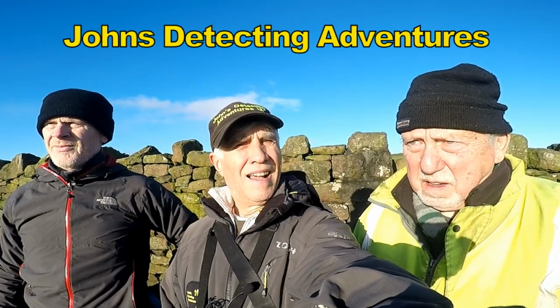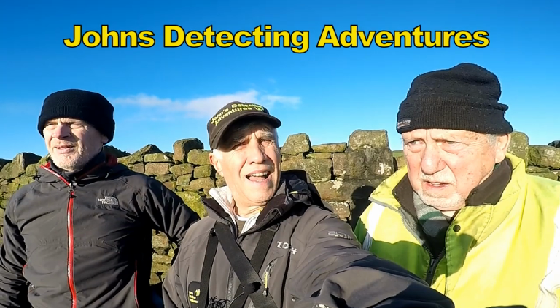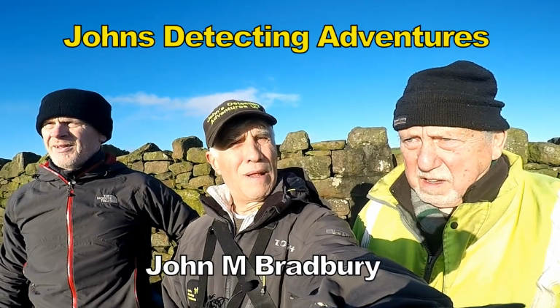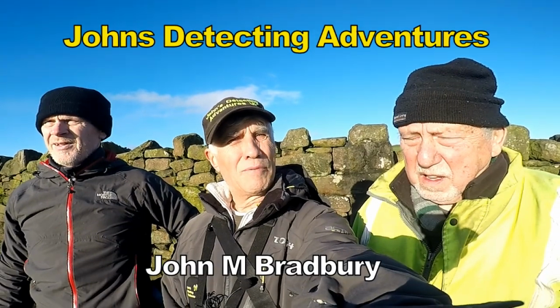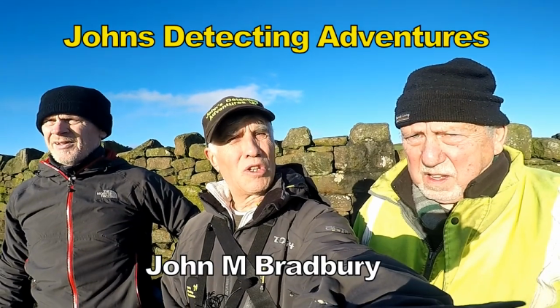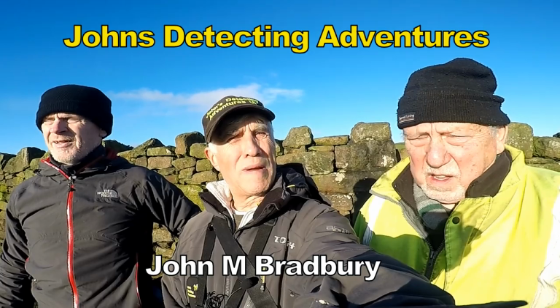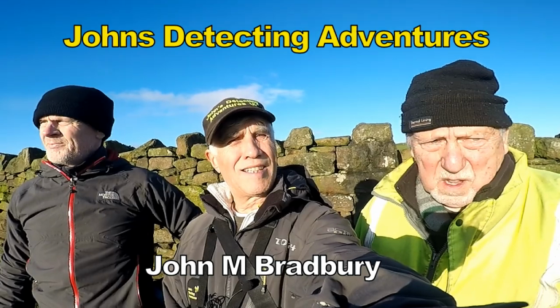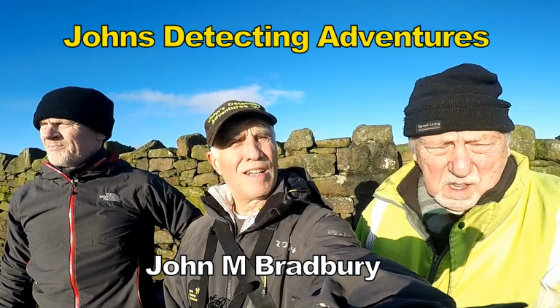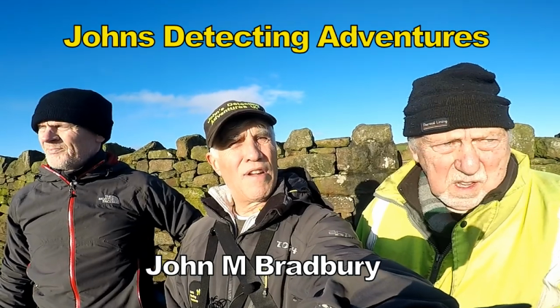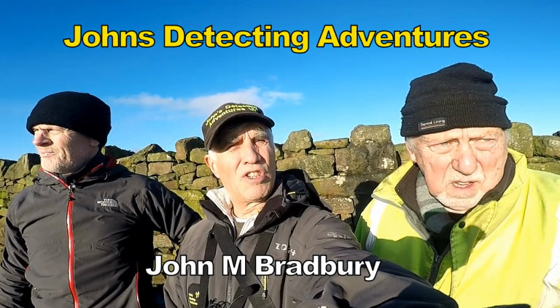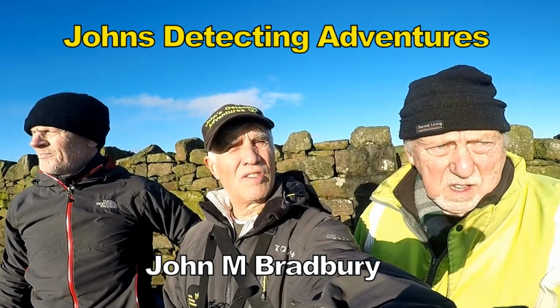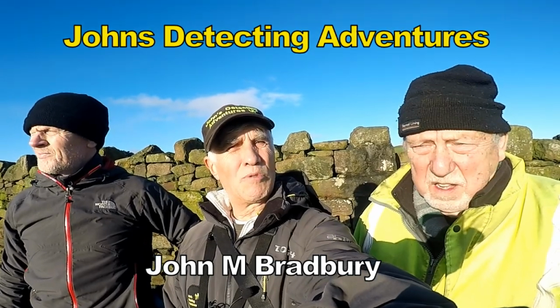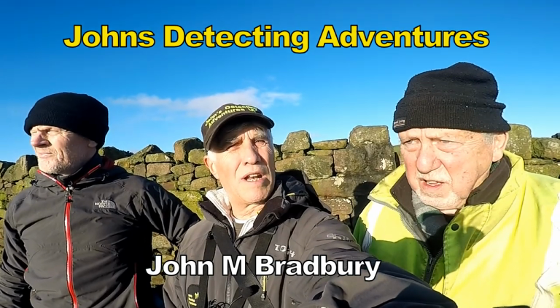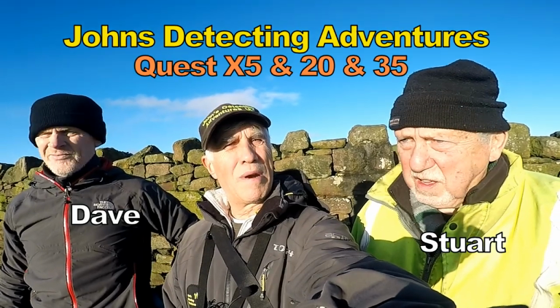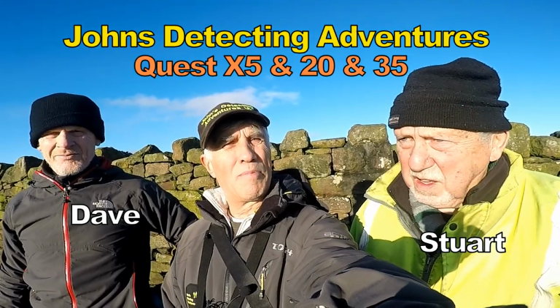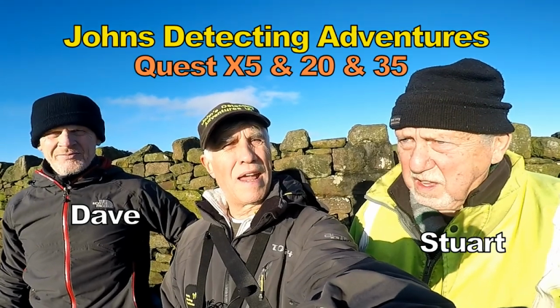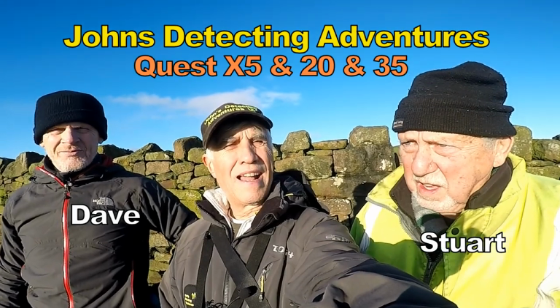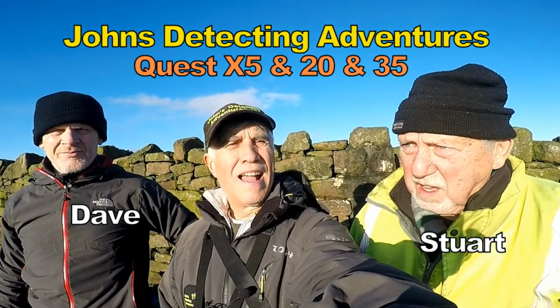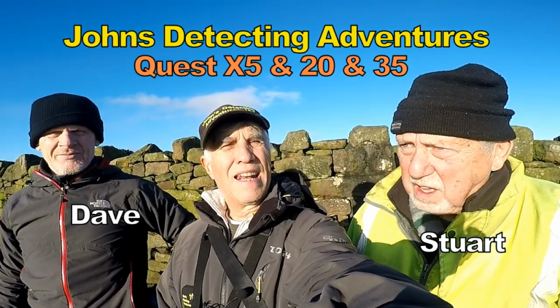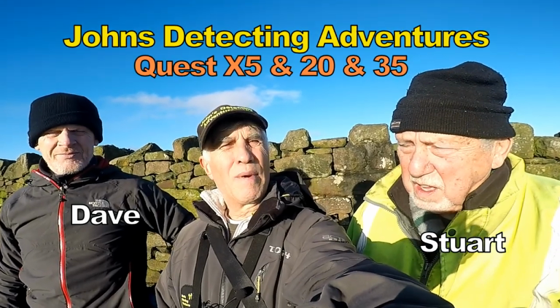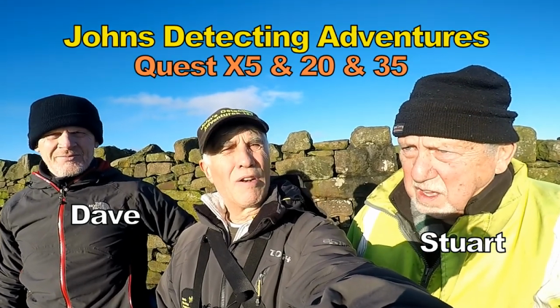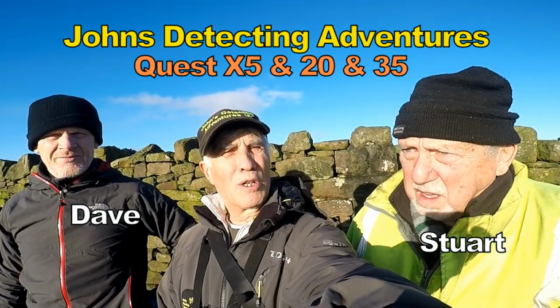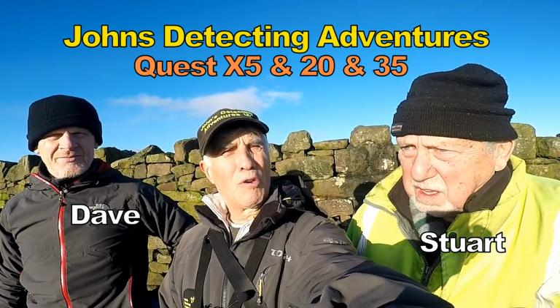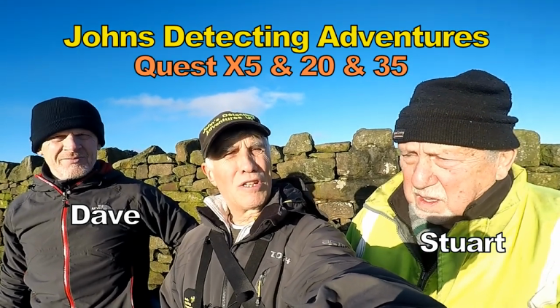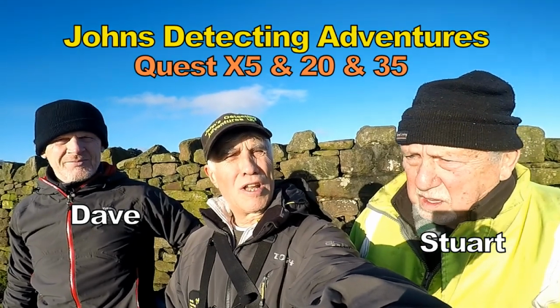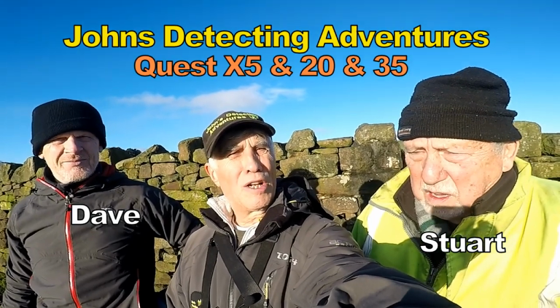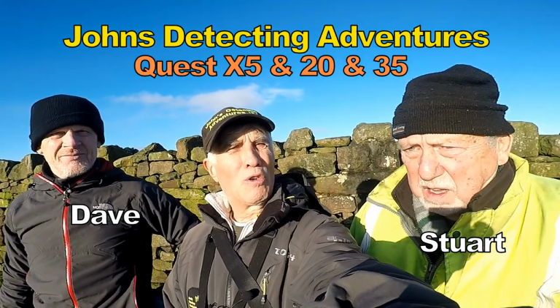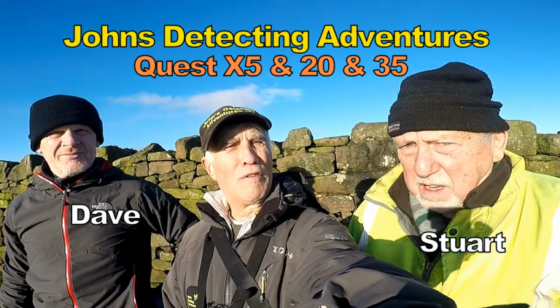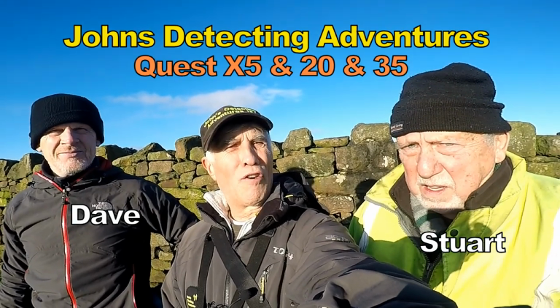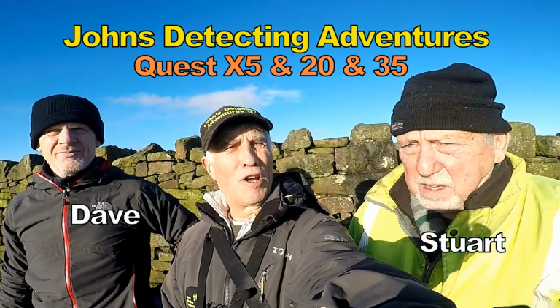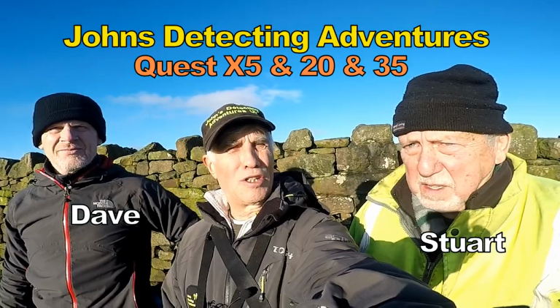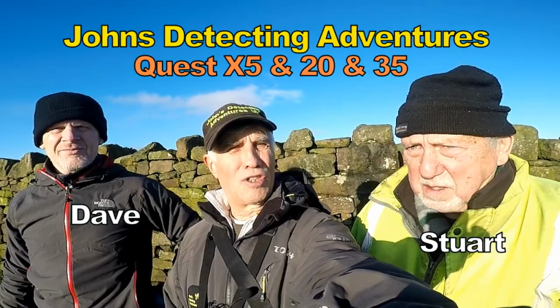Hi, welcome to Jones Metal's Active Adventures. I'm John M Bradbury and here we are on a glorious day looking for history.